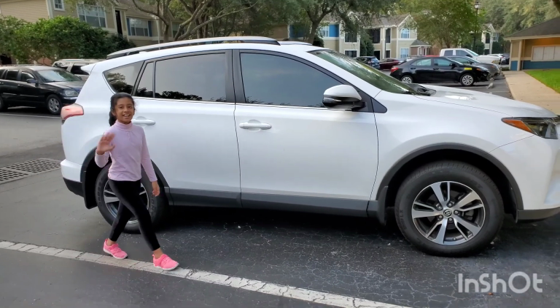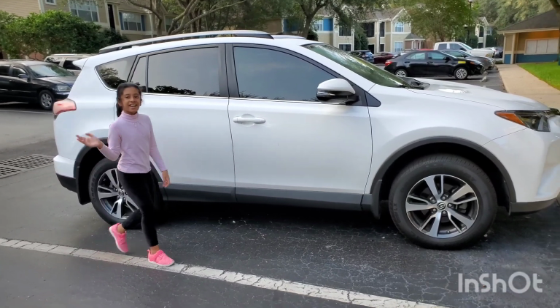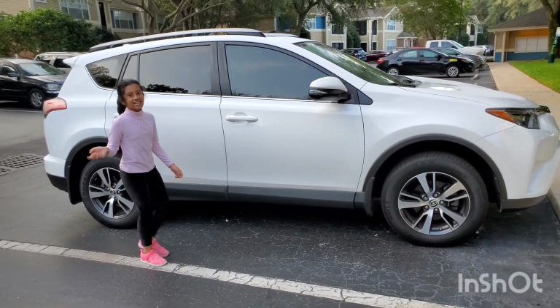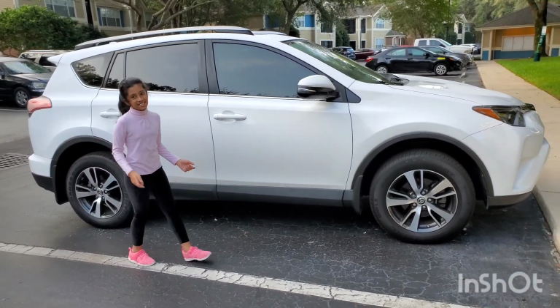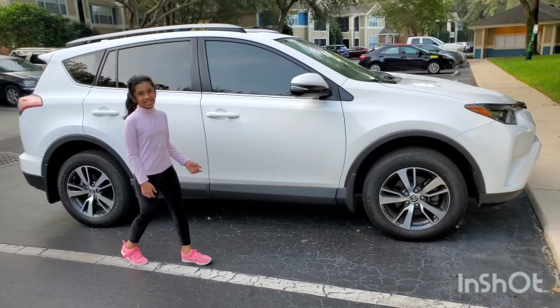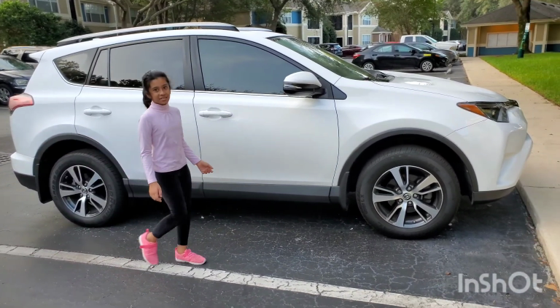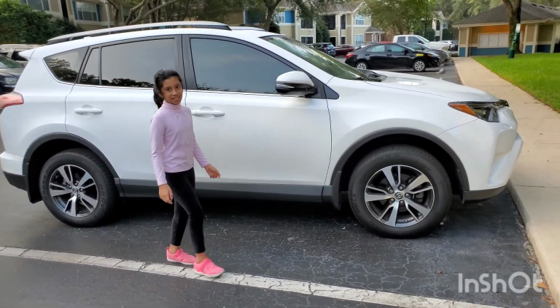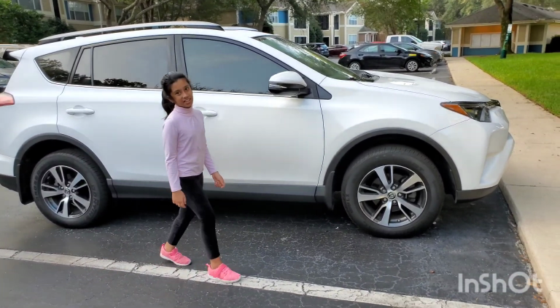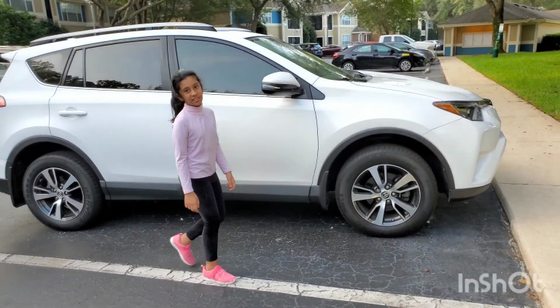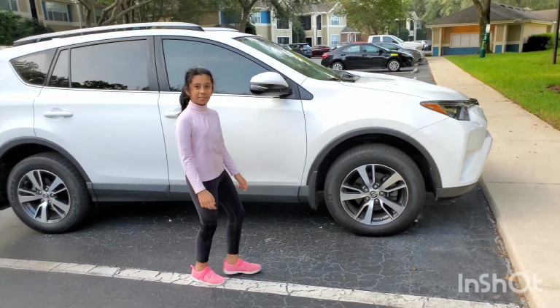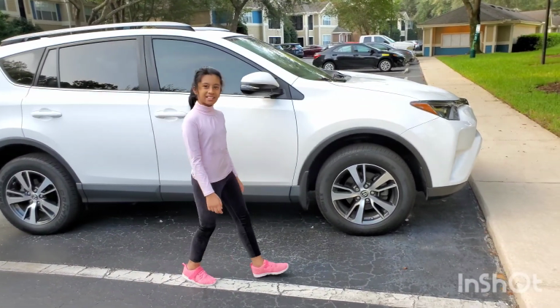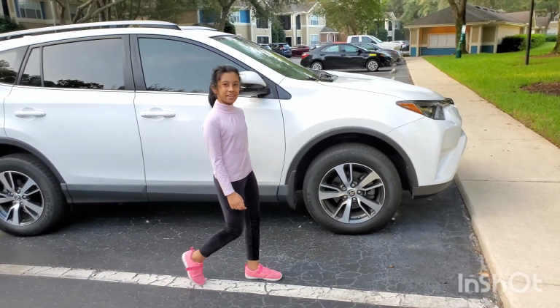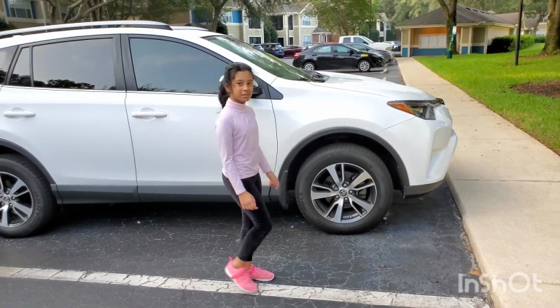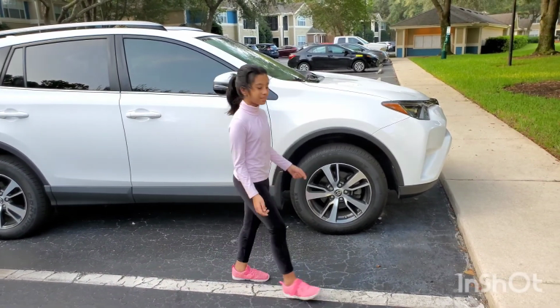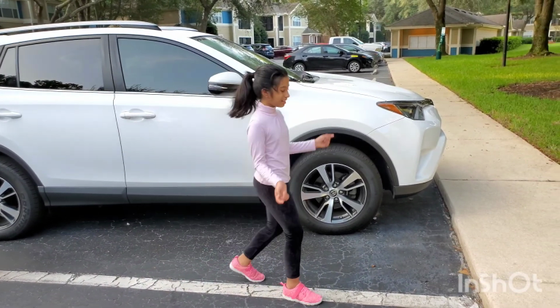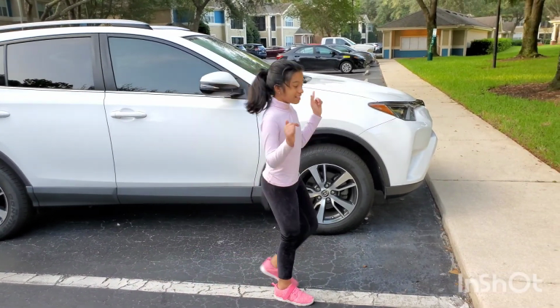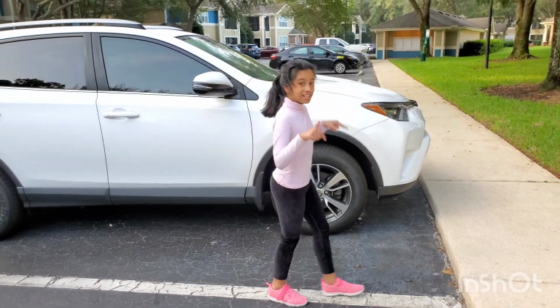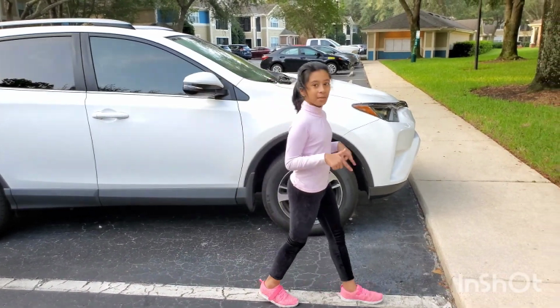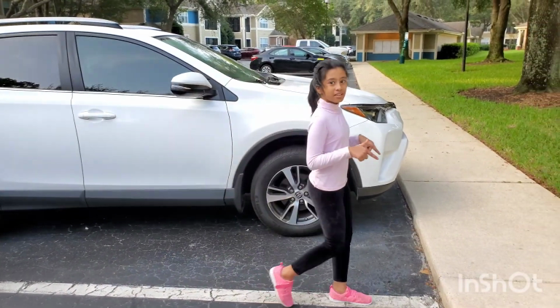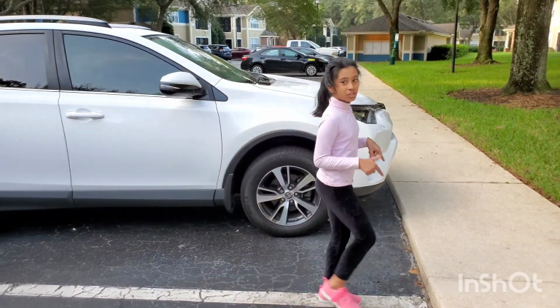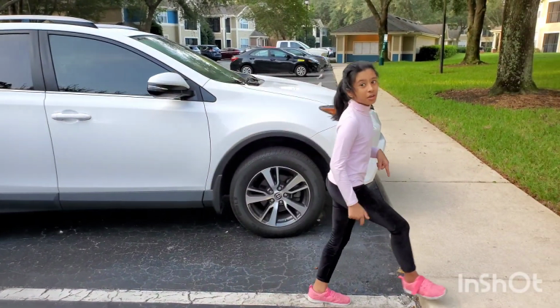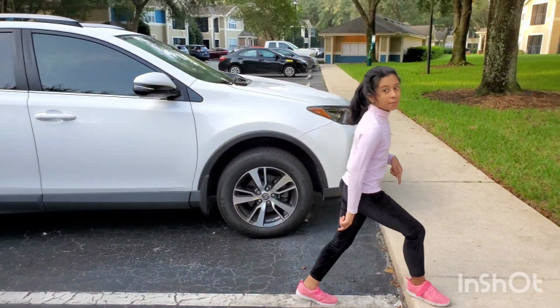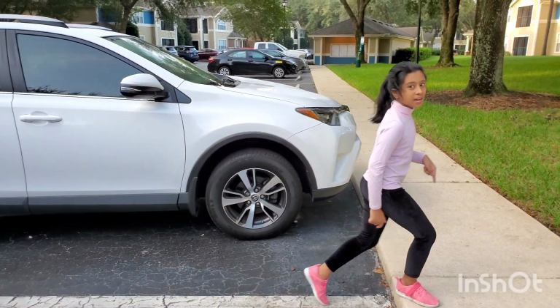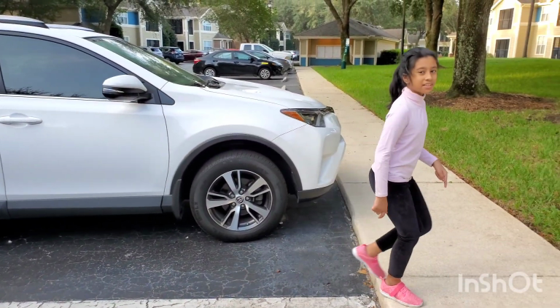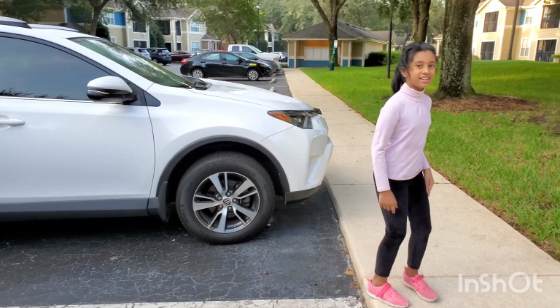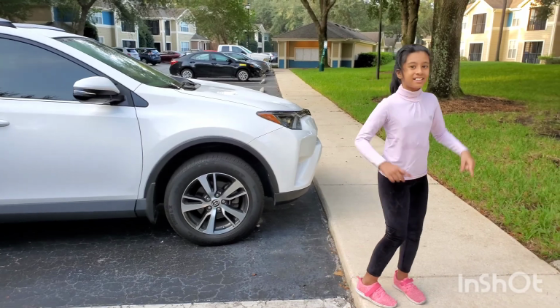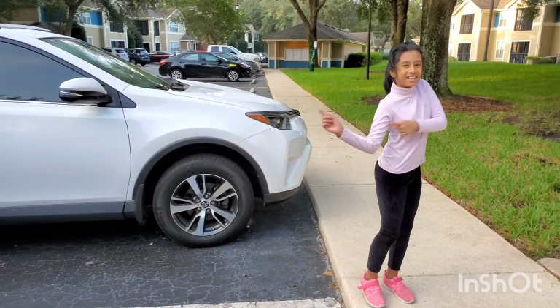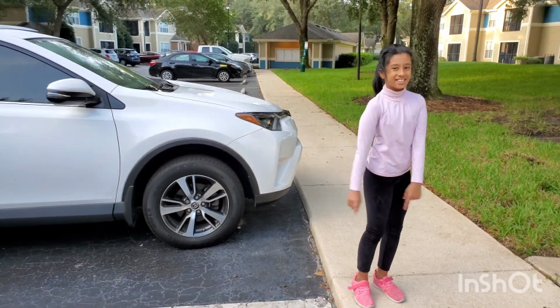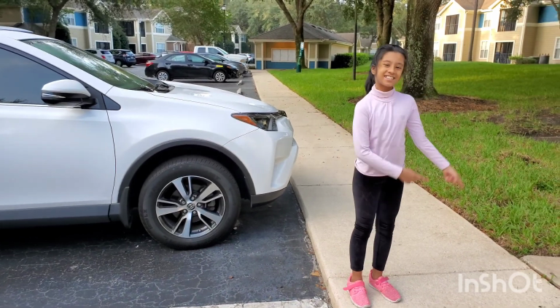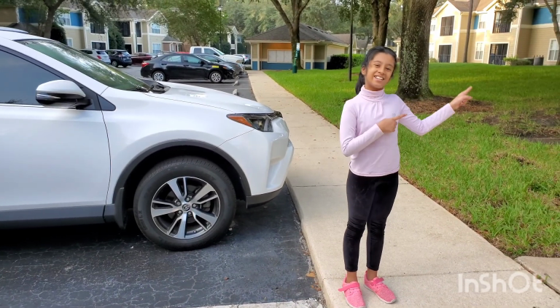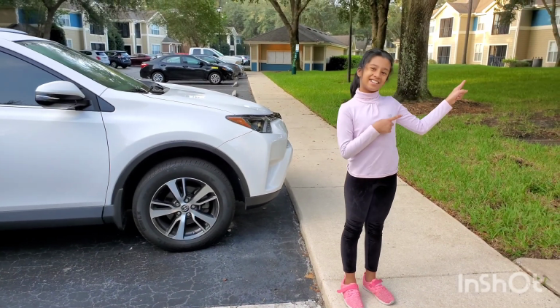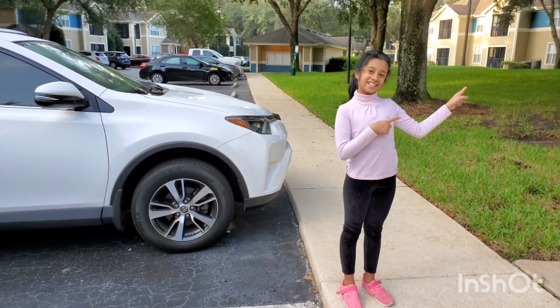Hi guys, this is Mimi. Welcome back to my YouTube channel. Today I'm going to show you my community tour. Let's get started.